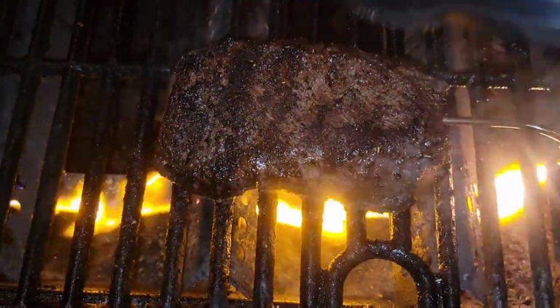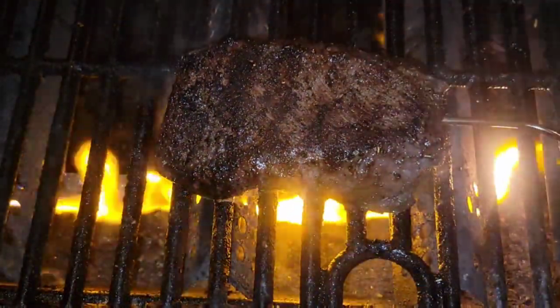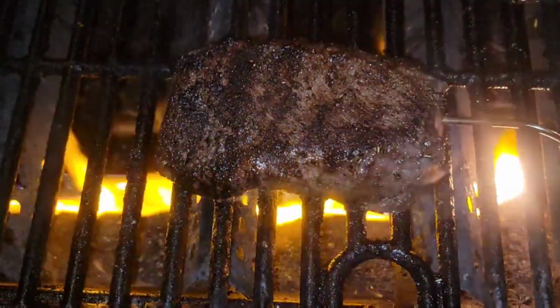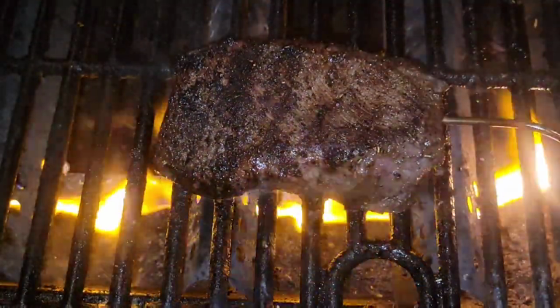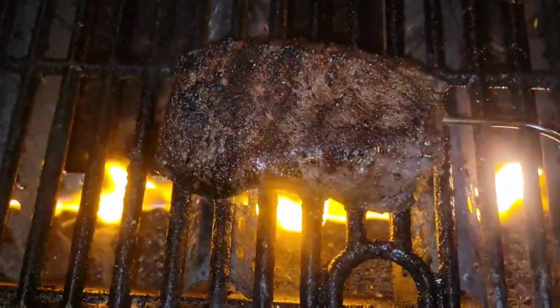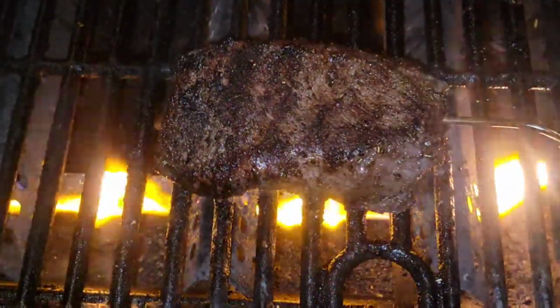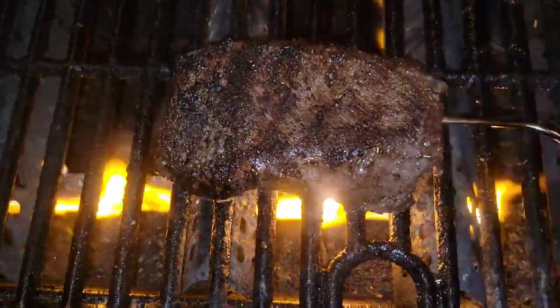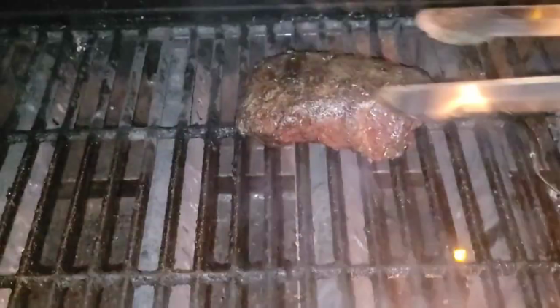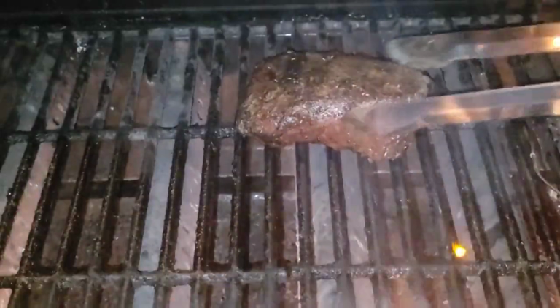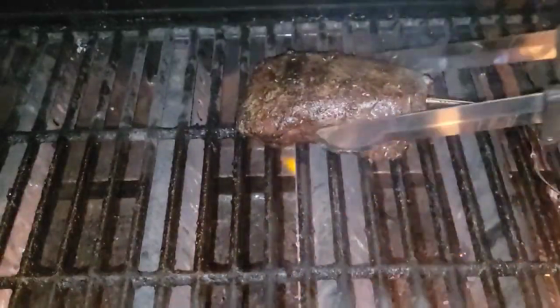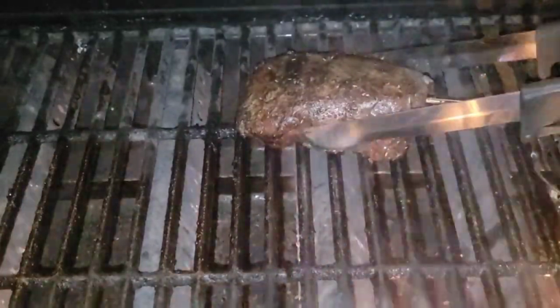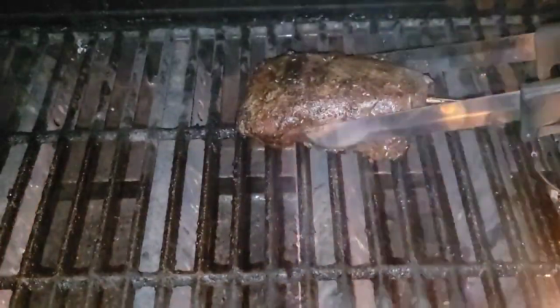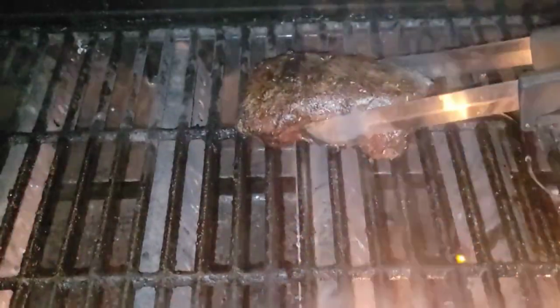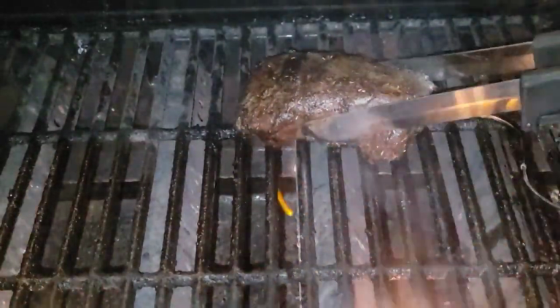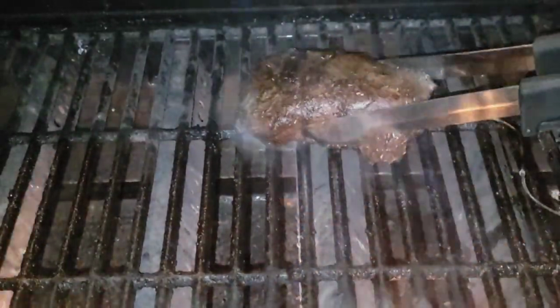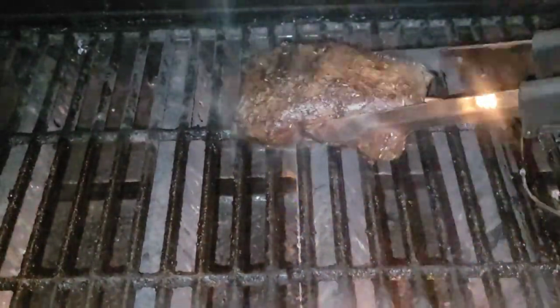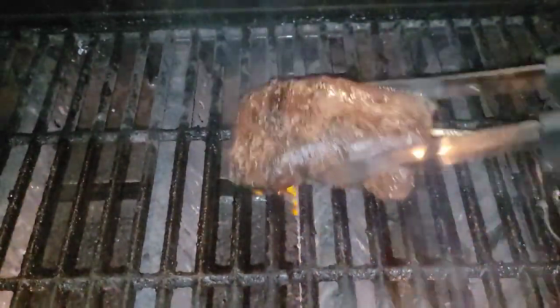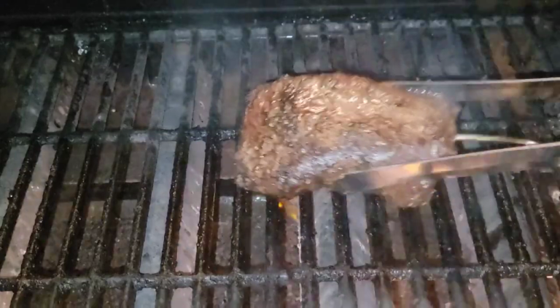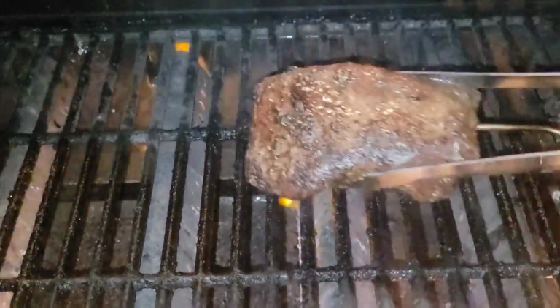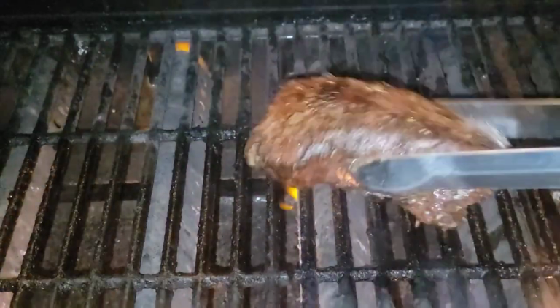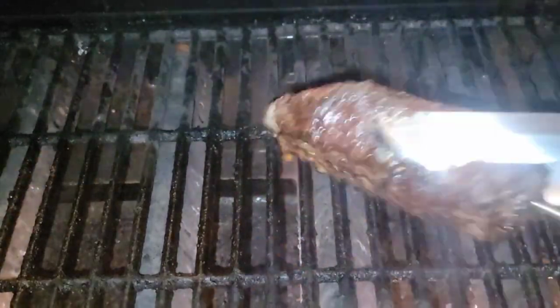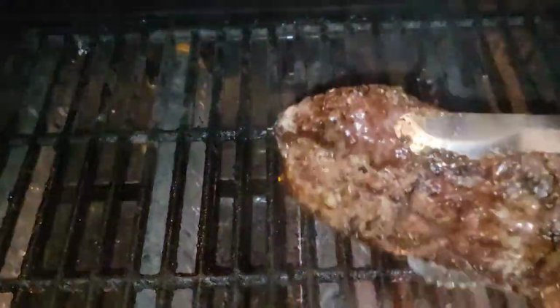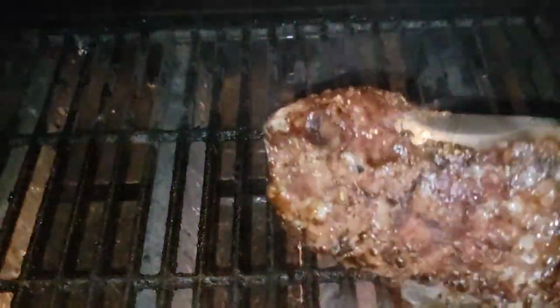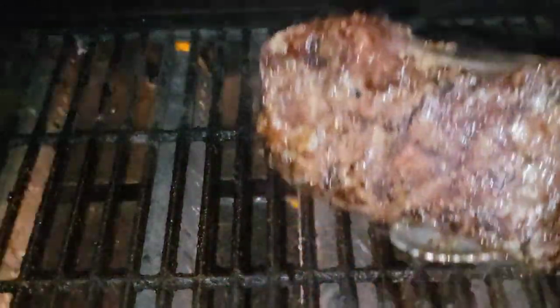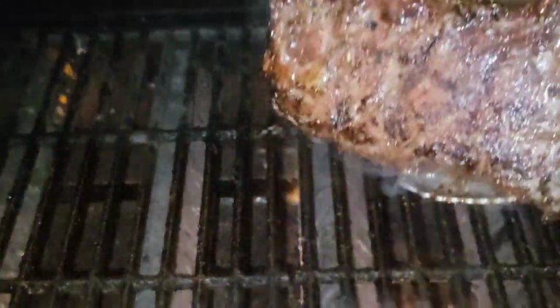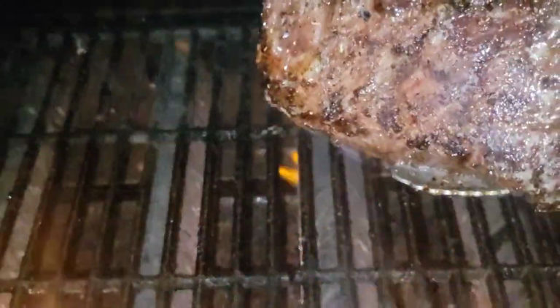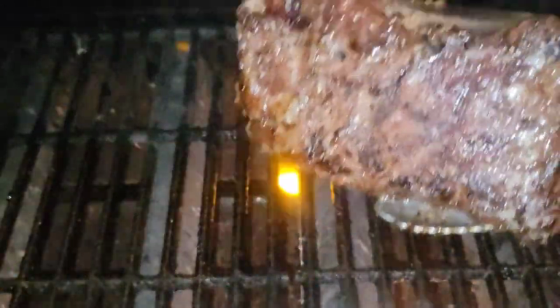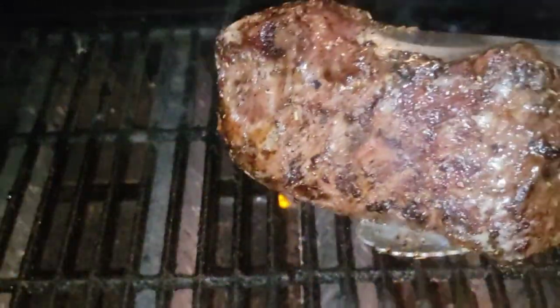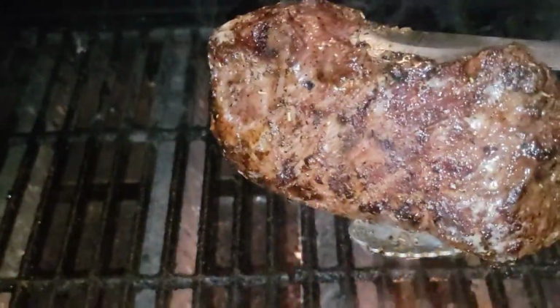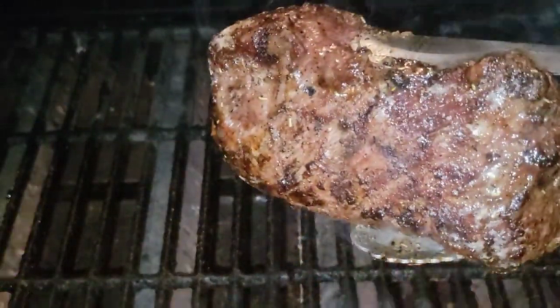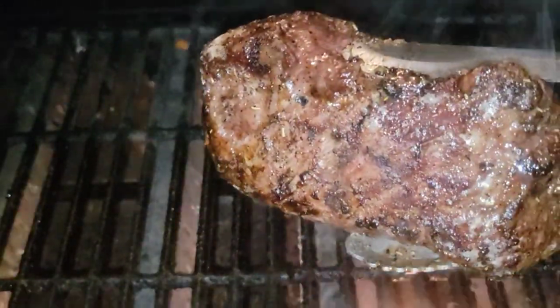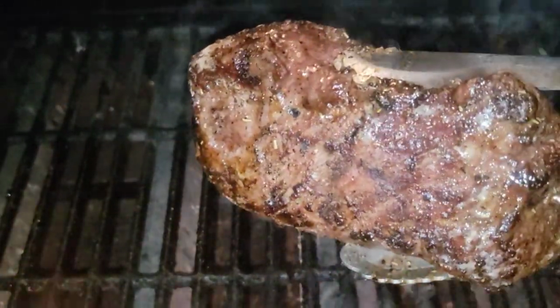After you've got a good sear on it, you move it back to indirect heat, wait for 135°F, and then pull it.